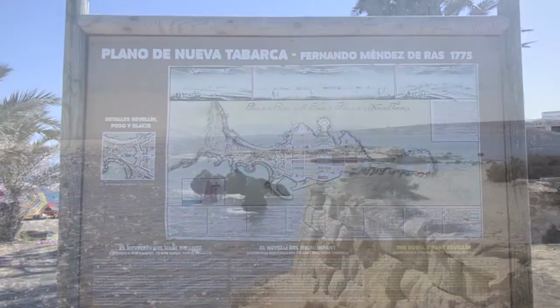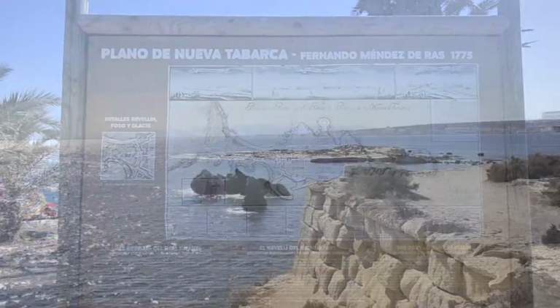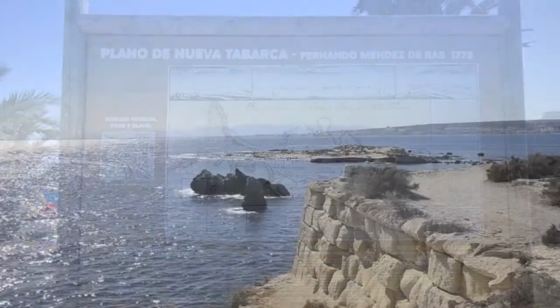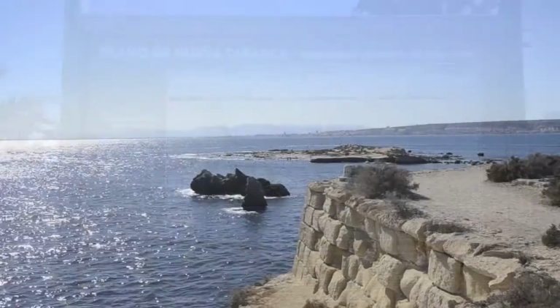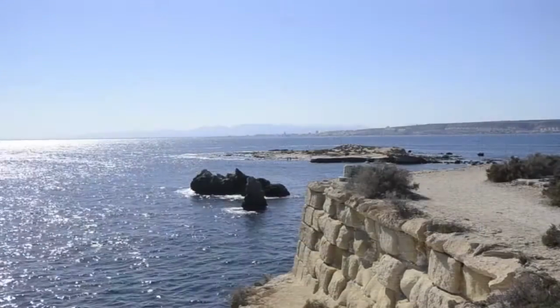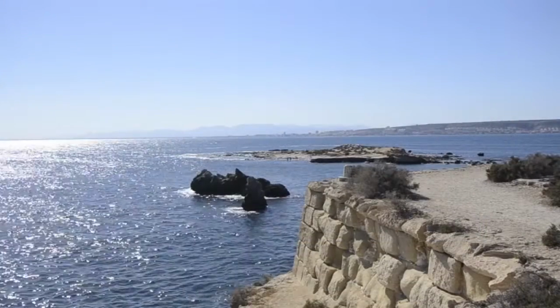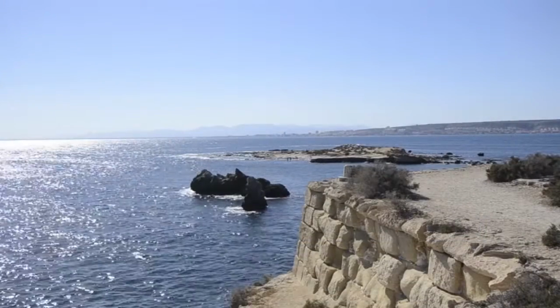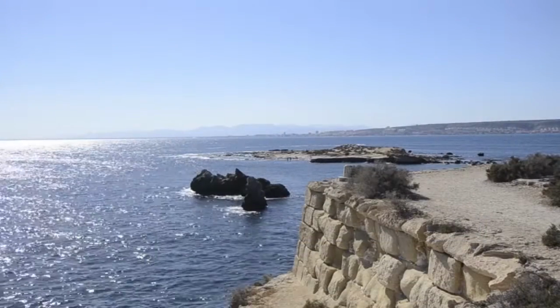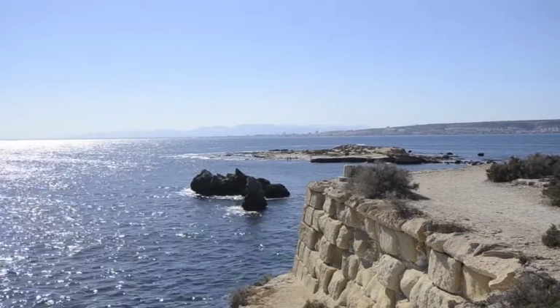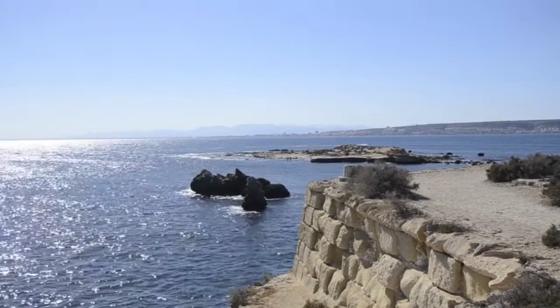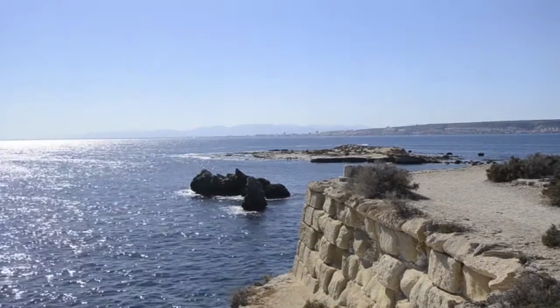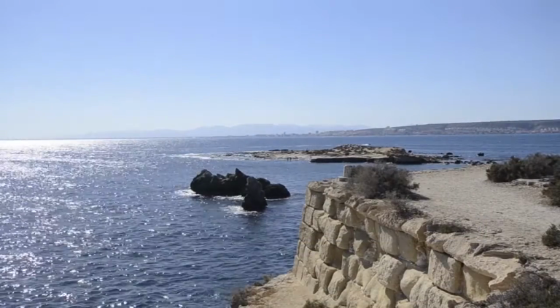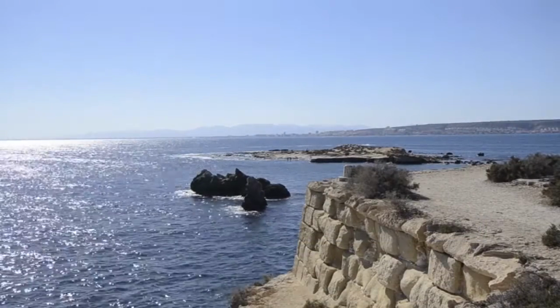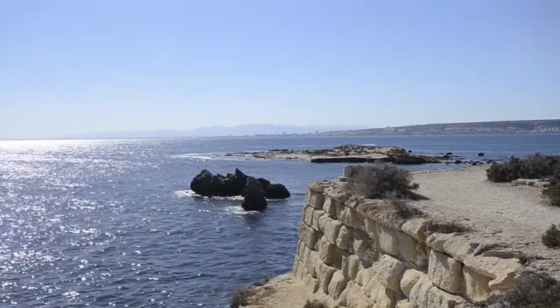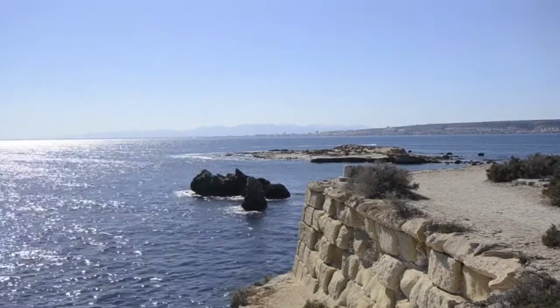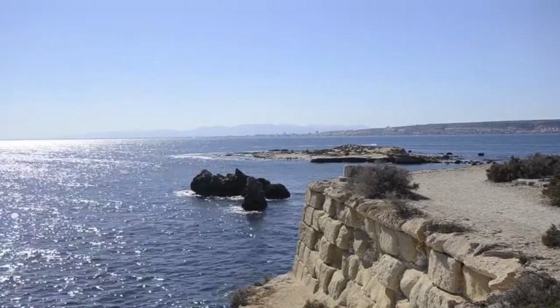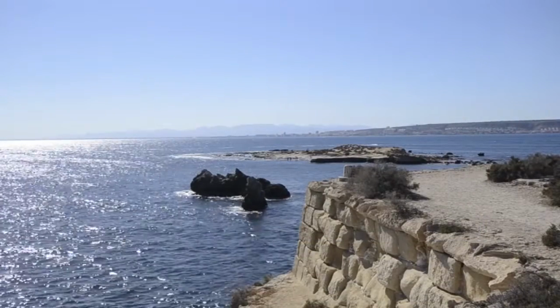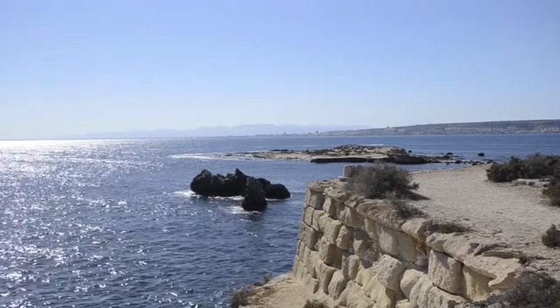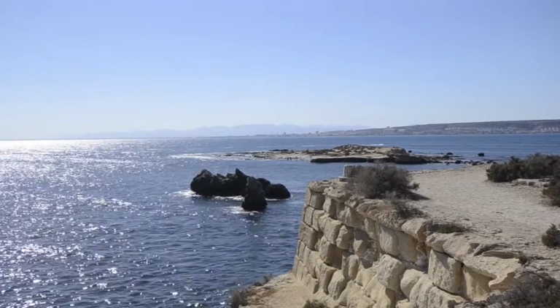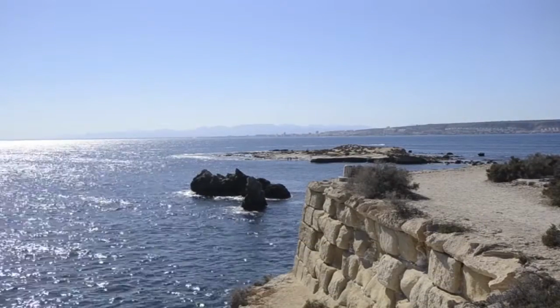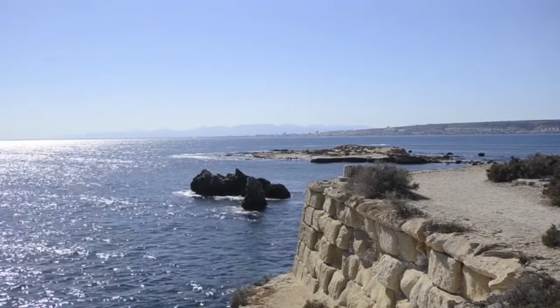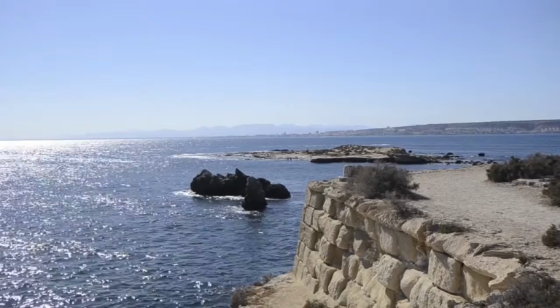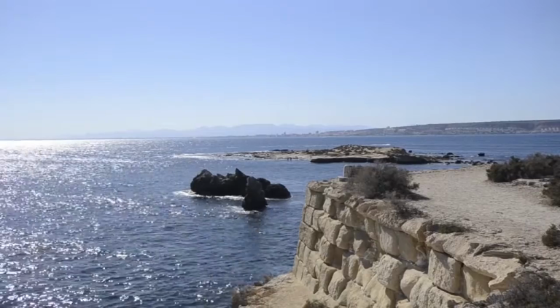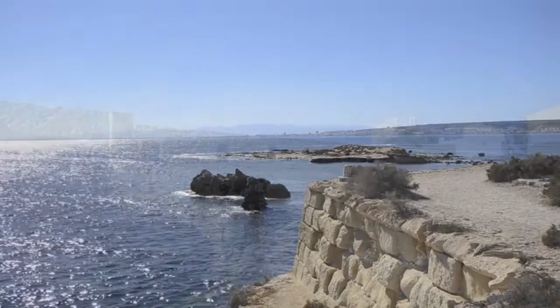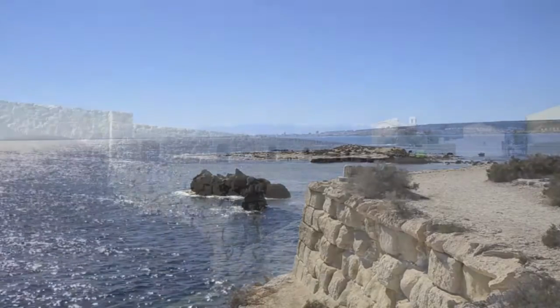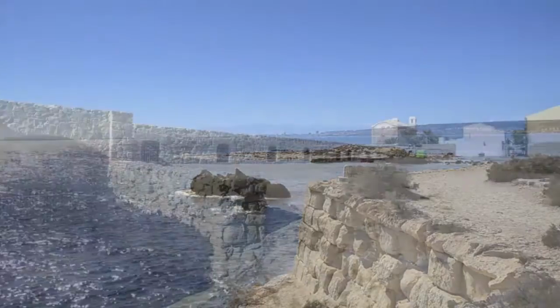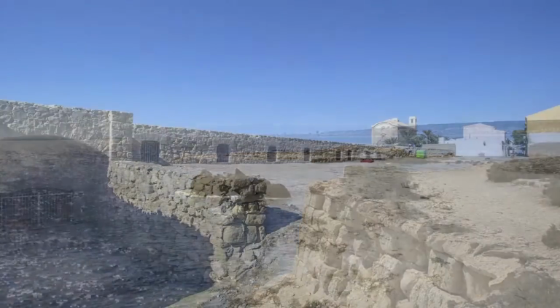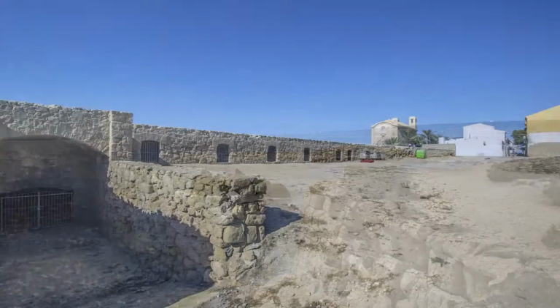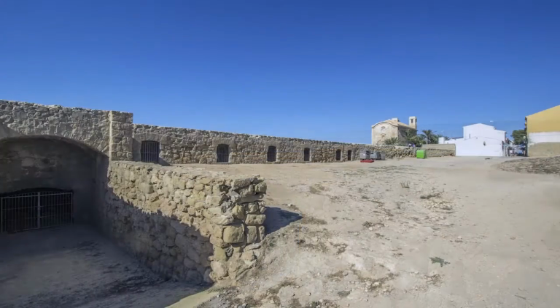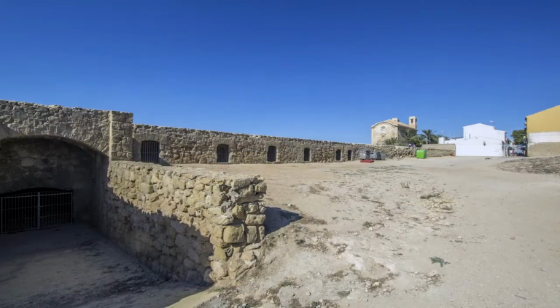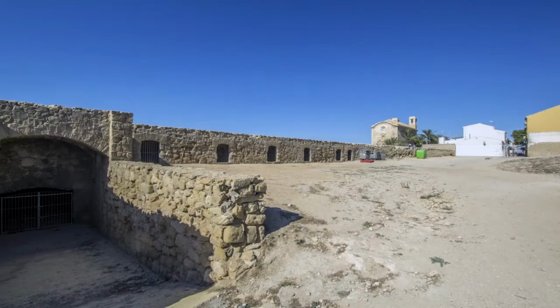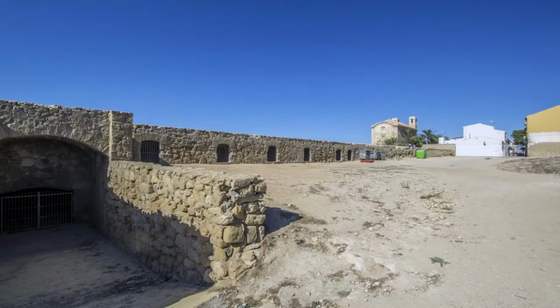La fortaleza de San Pablo rodeaba toda la isla principal y de ella solo se conservan las murallas y las puertas.